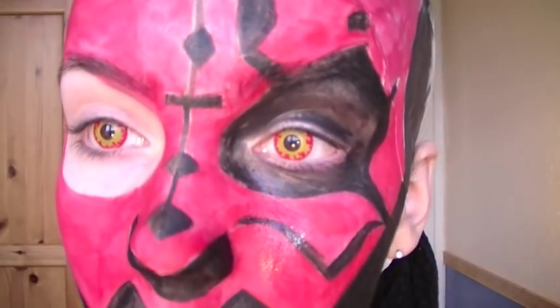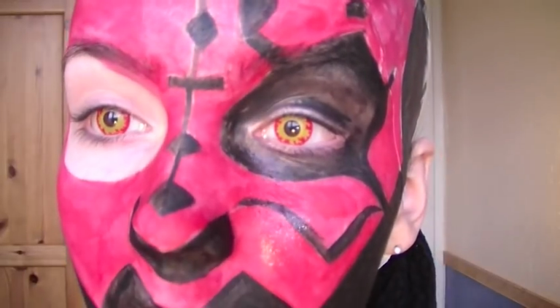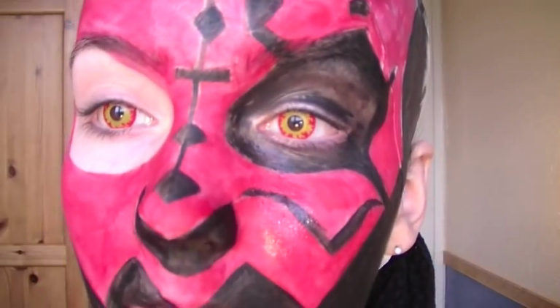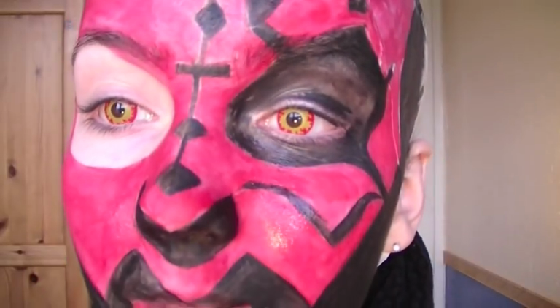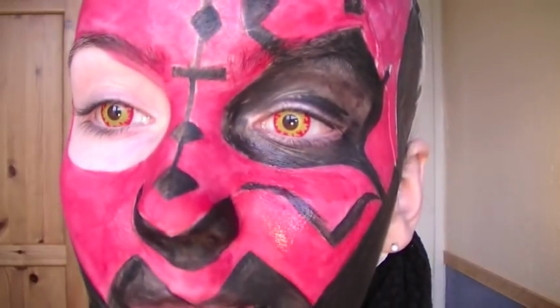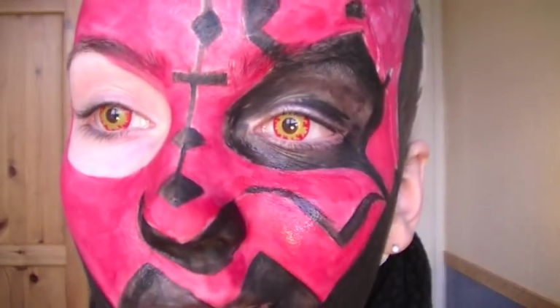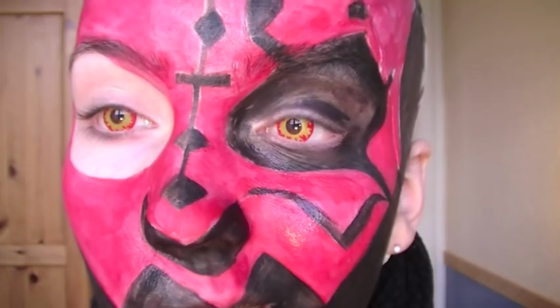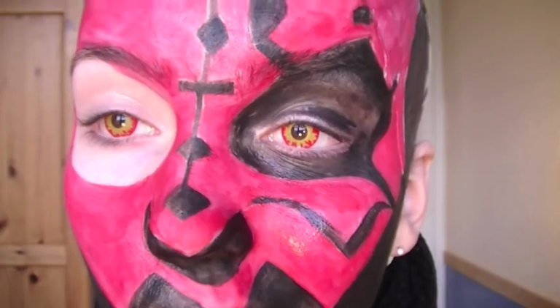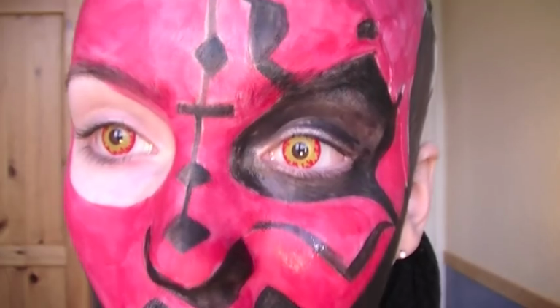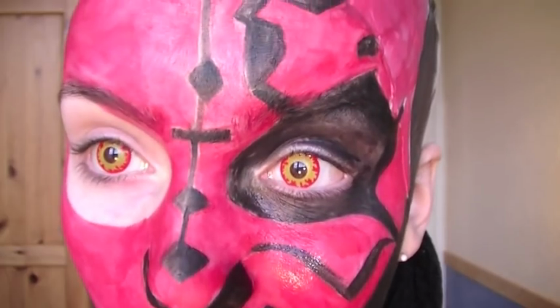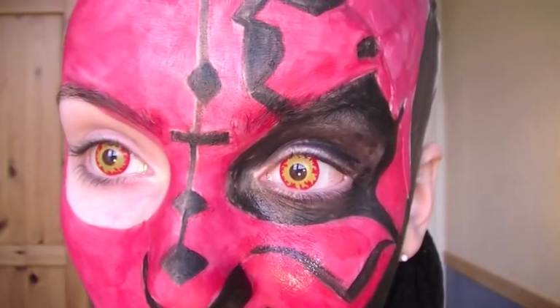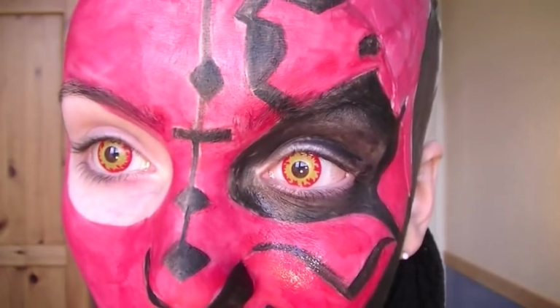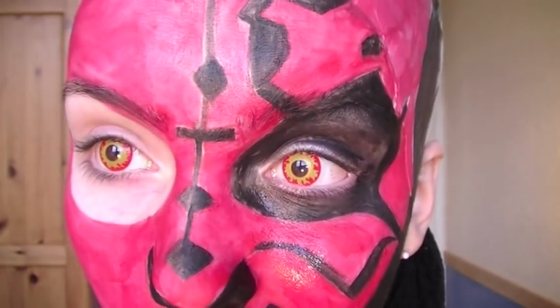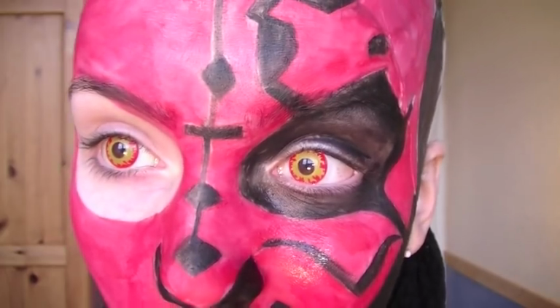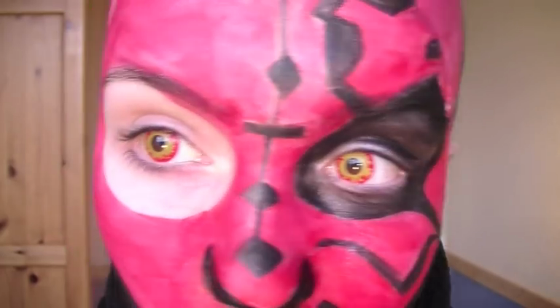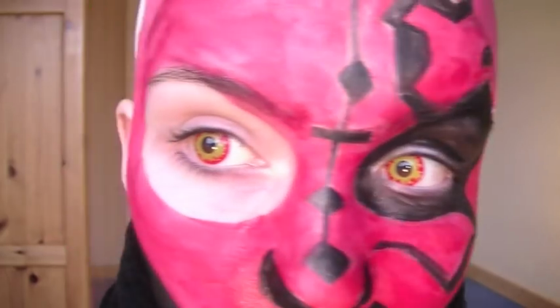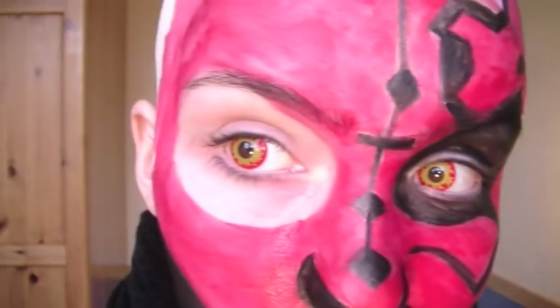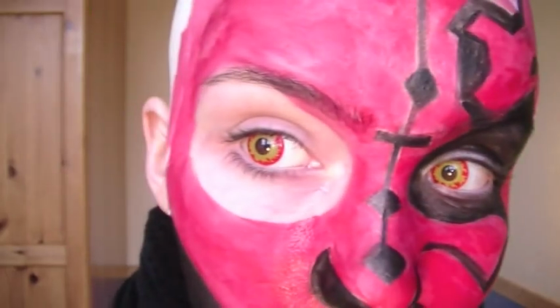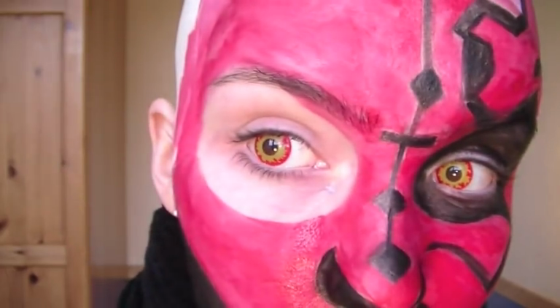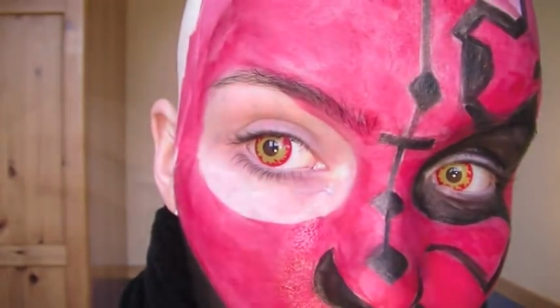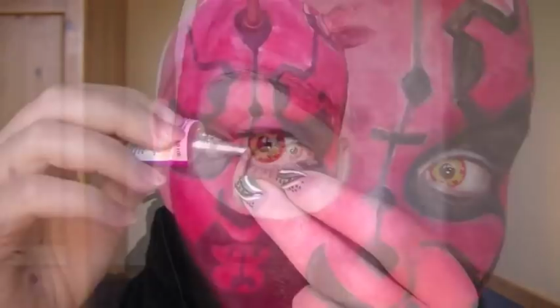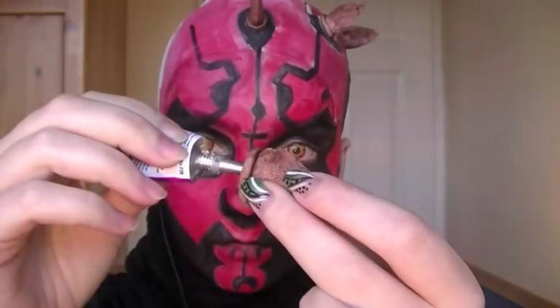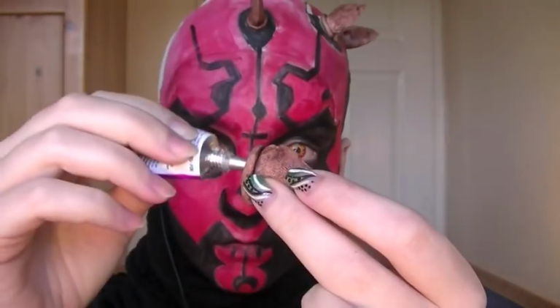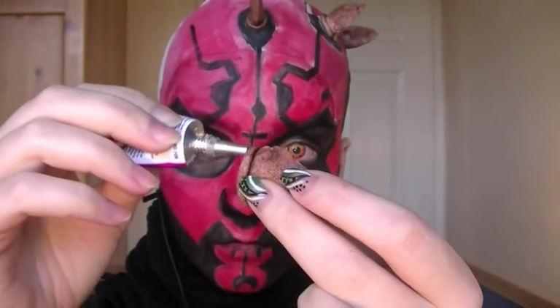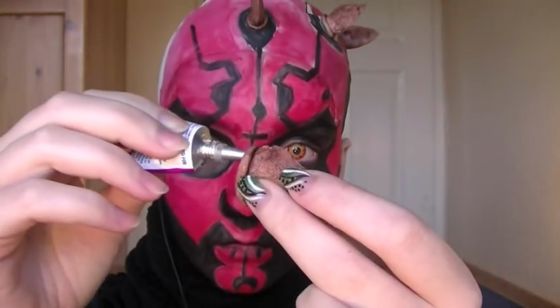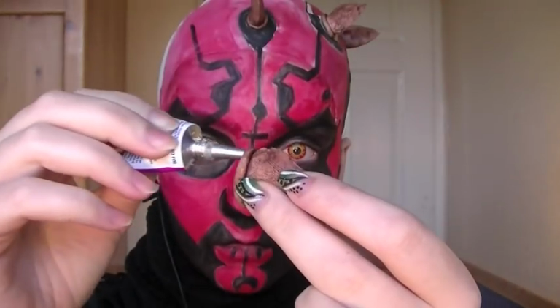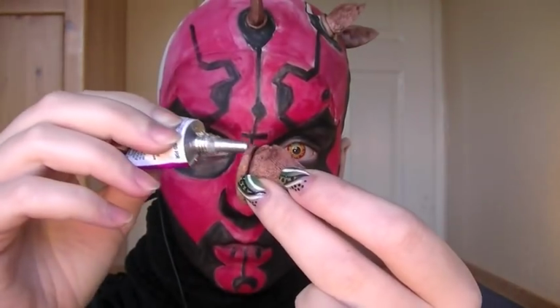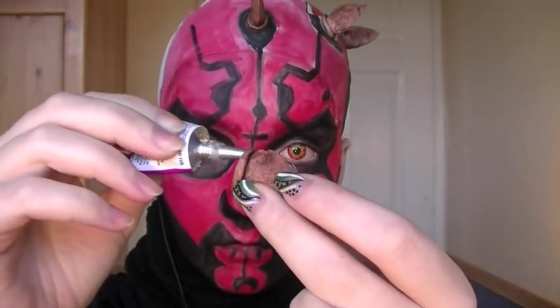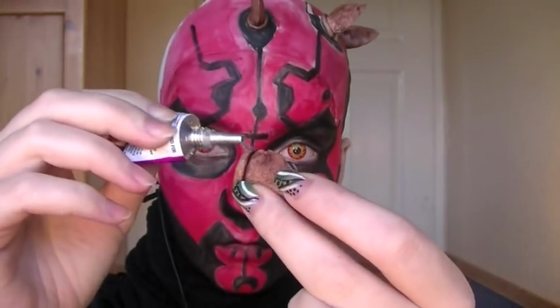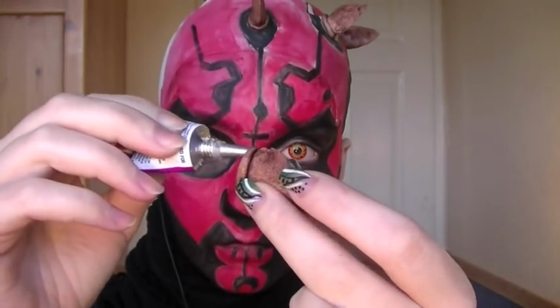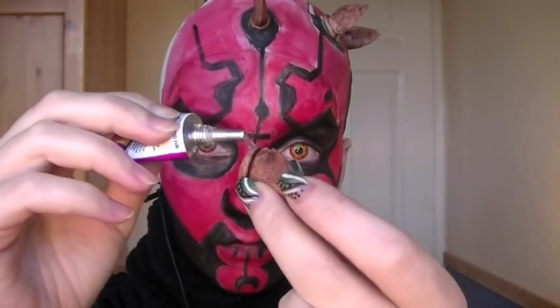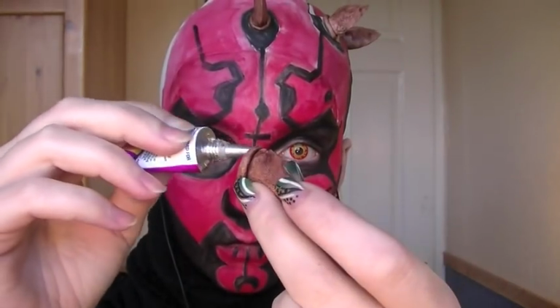You really want to apply your contact lenses before you've painted your face, because you don't want anything to get stuck behind a lens.